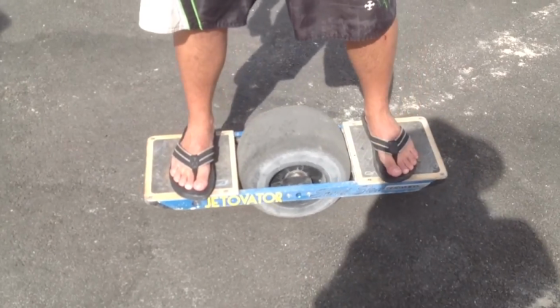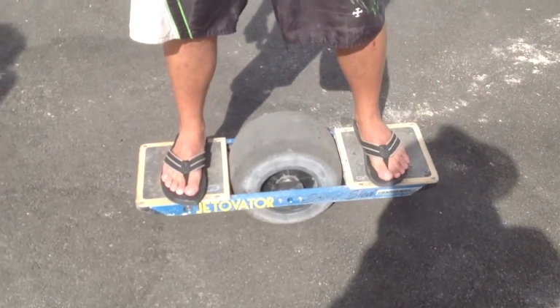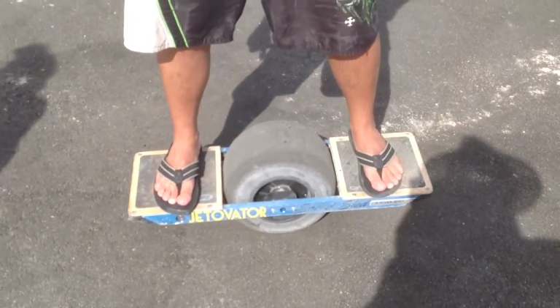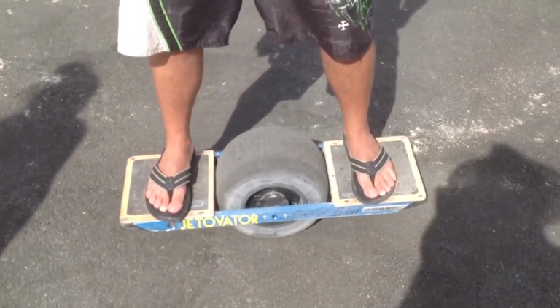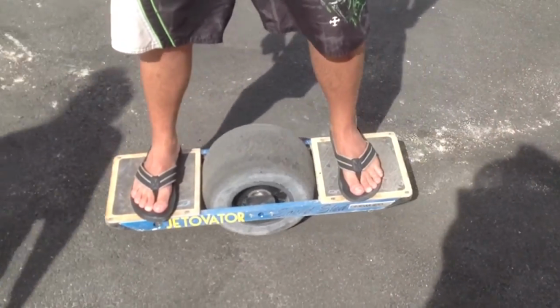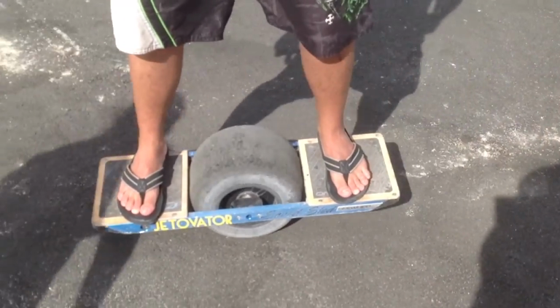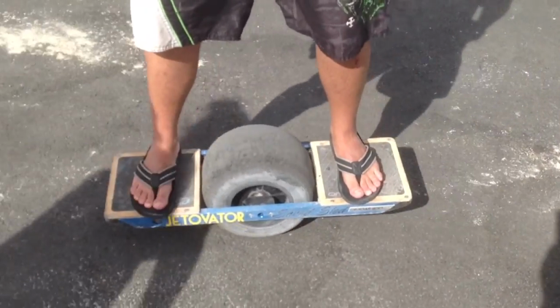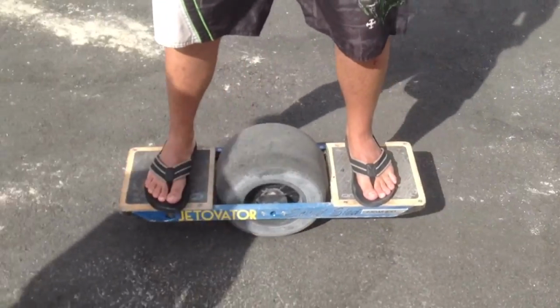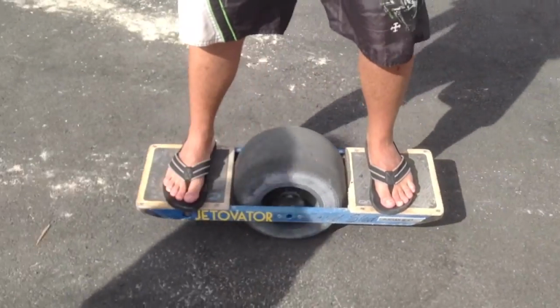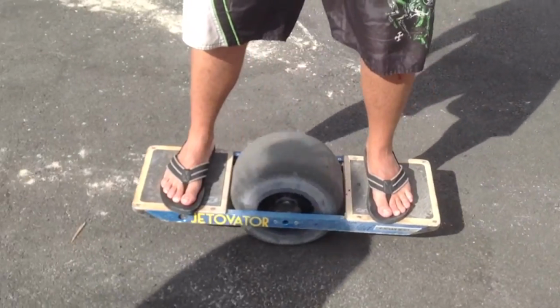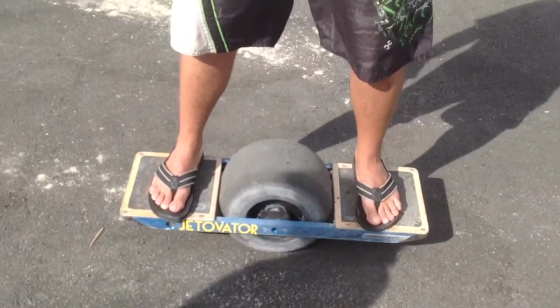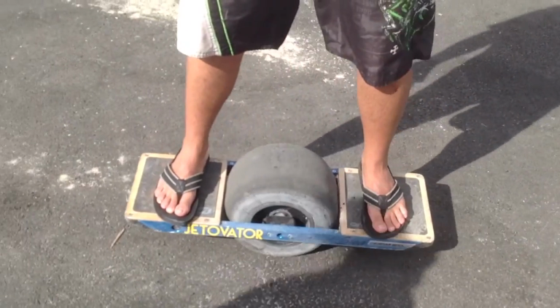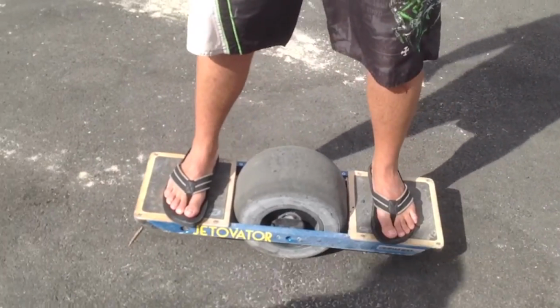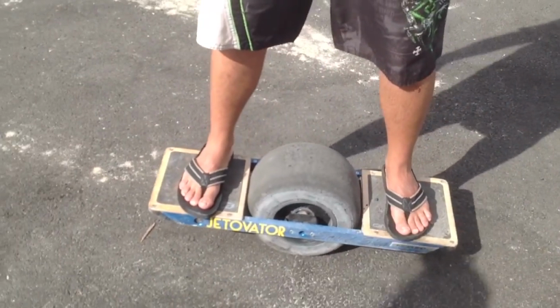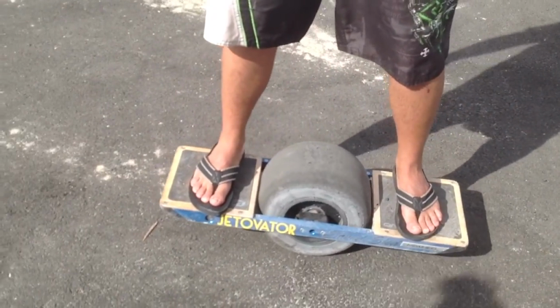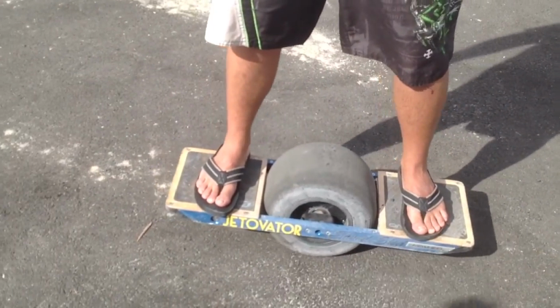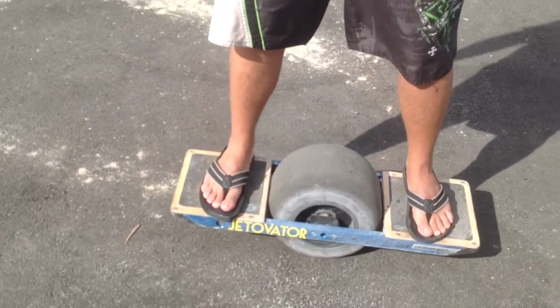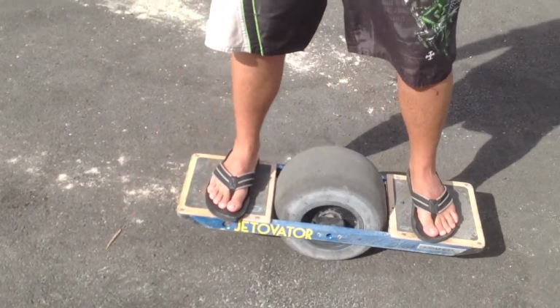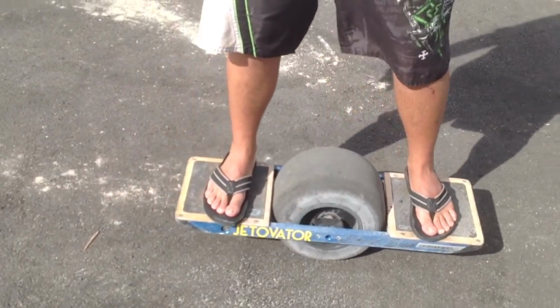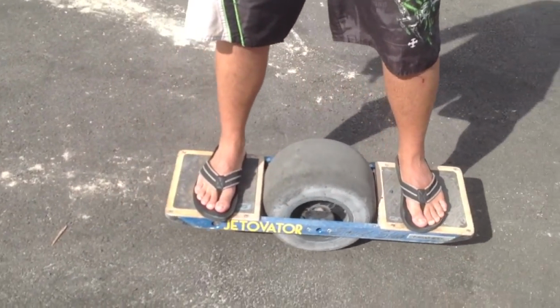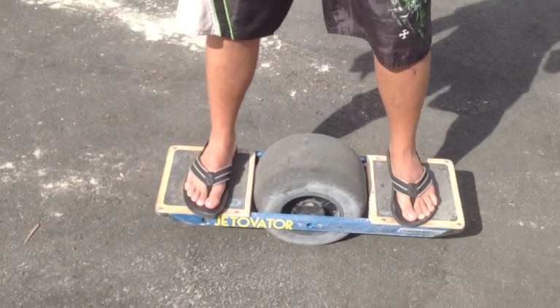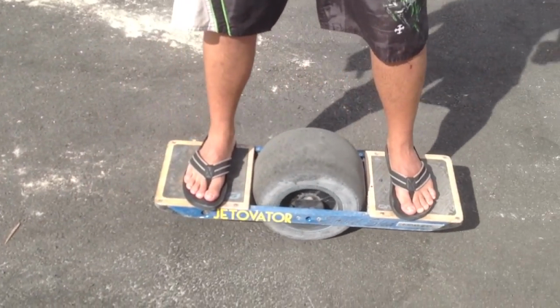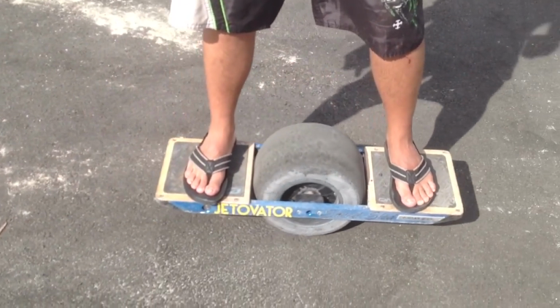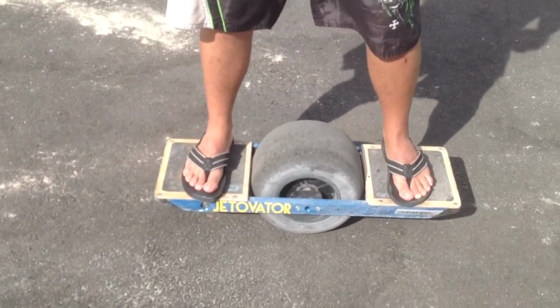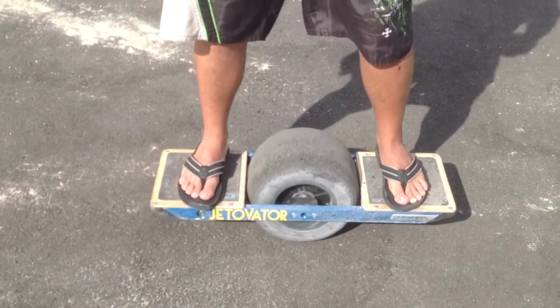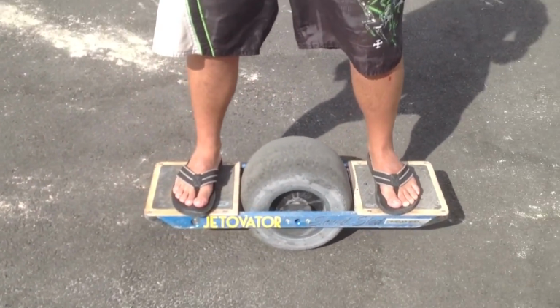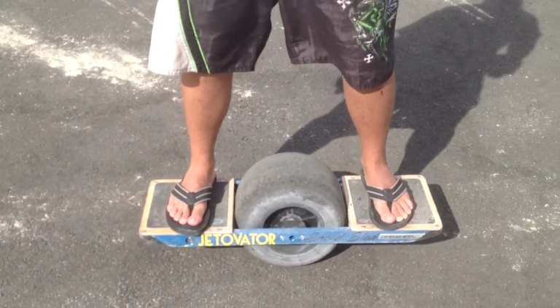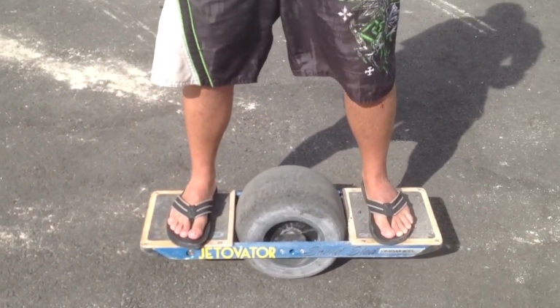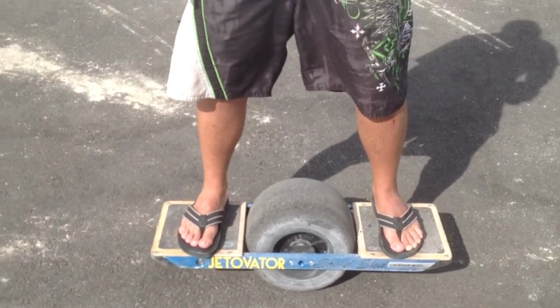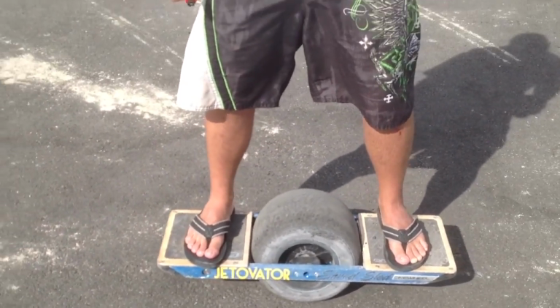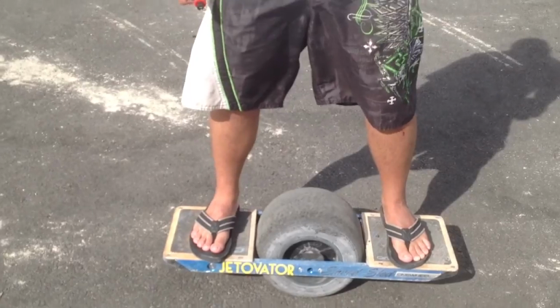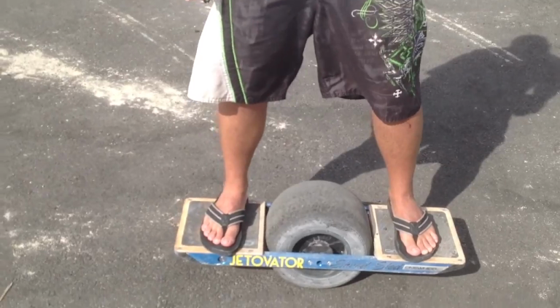How long did it take you to learn how to do that? About 10 seconds. About 10 seconds — oh, that's impressive.